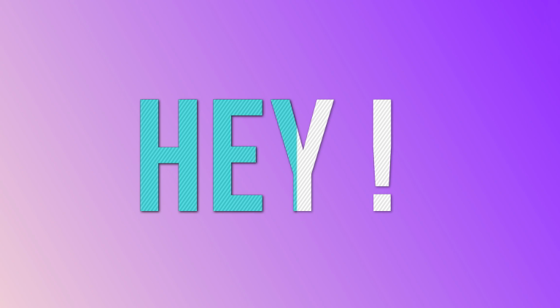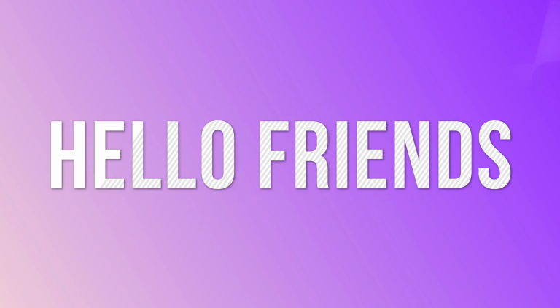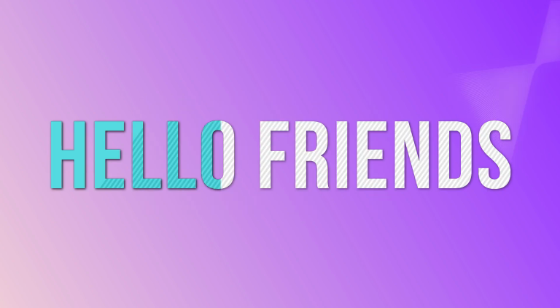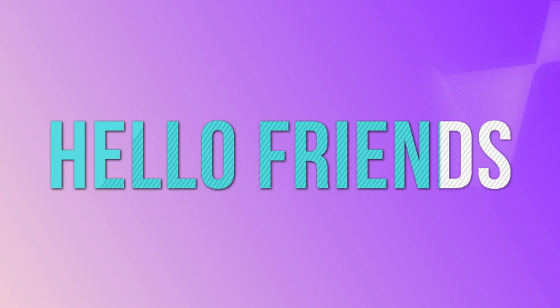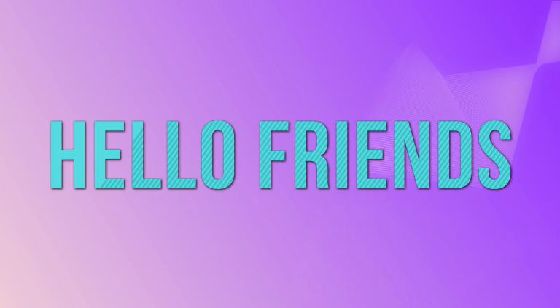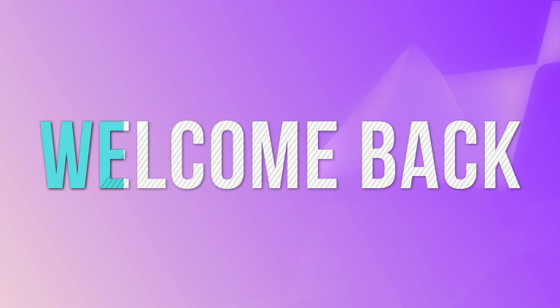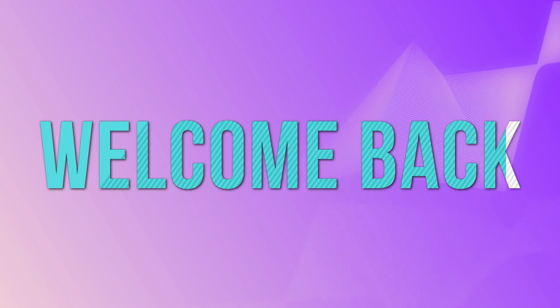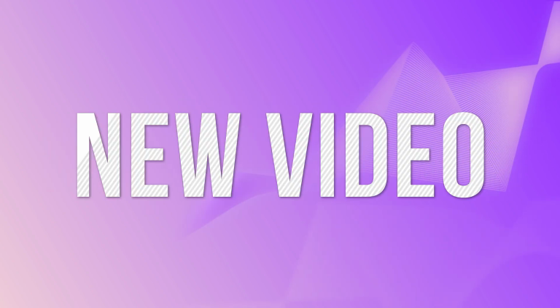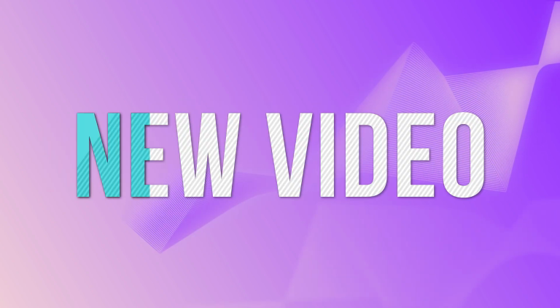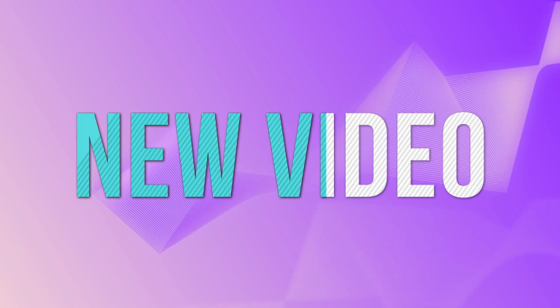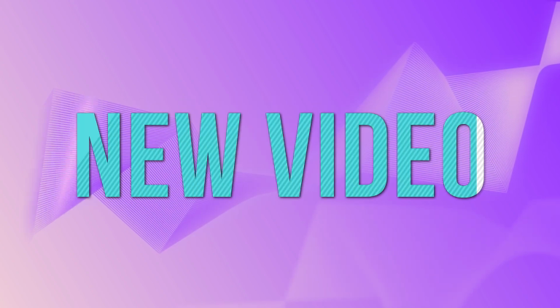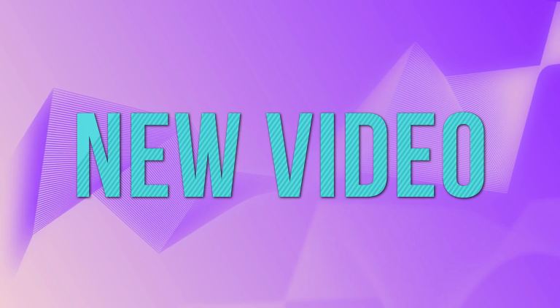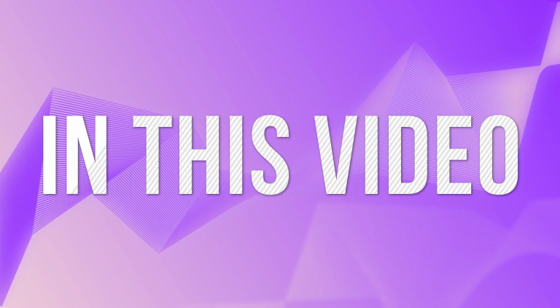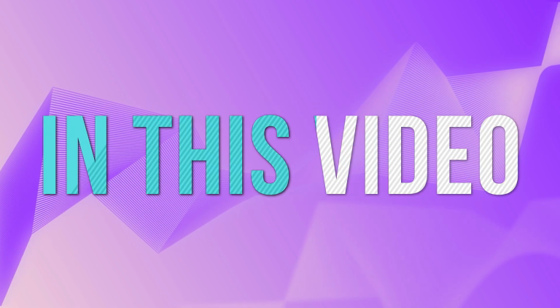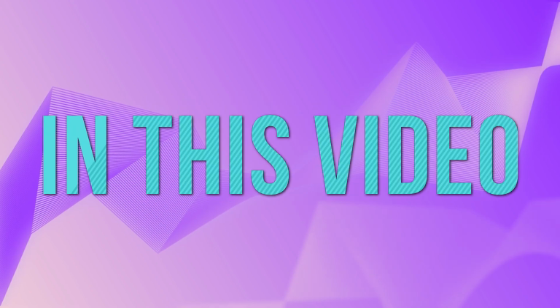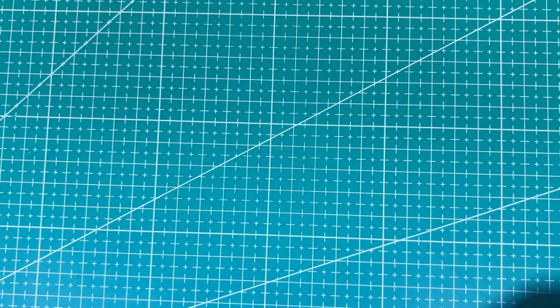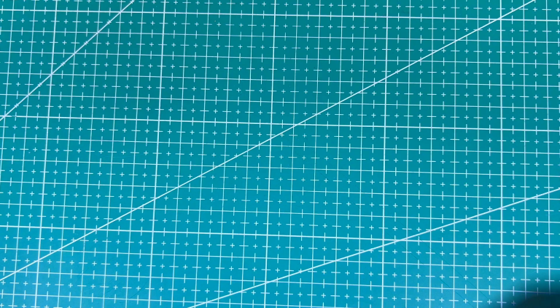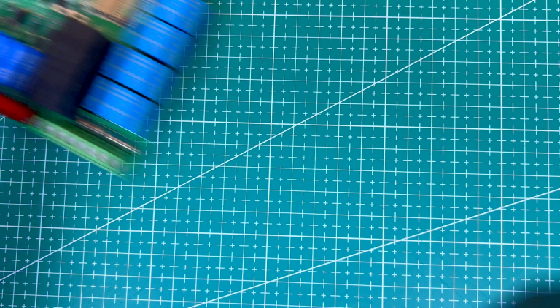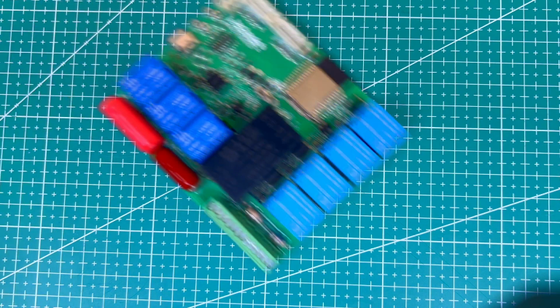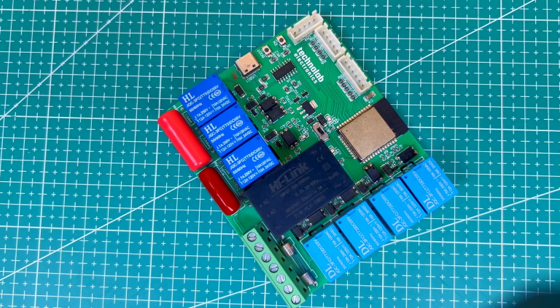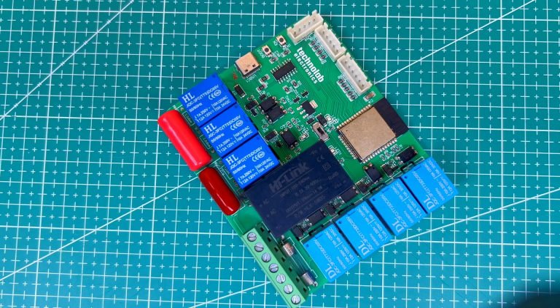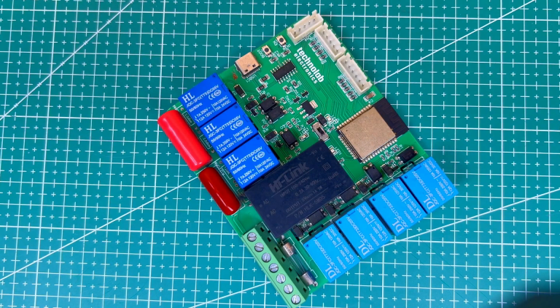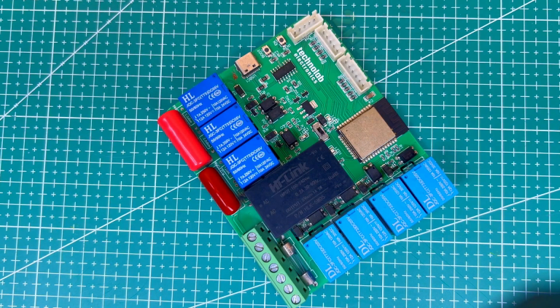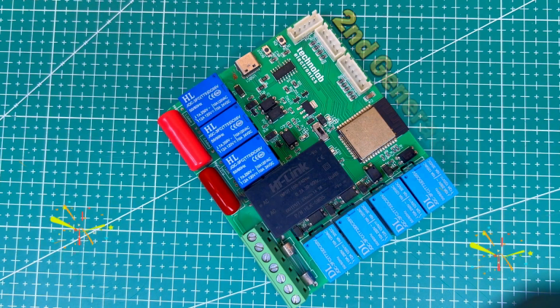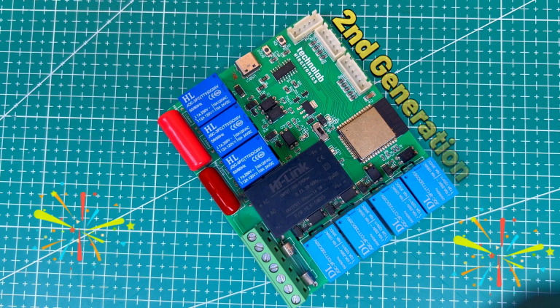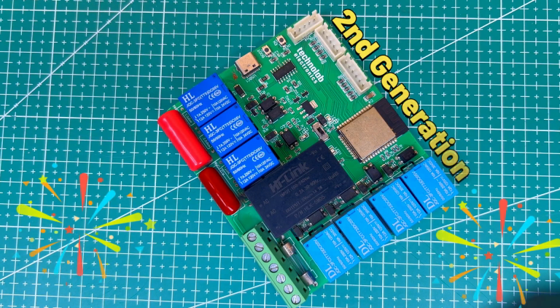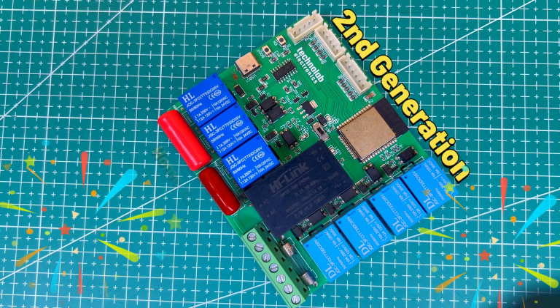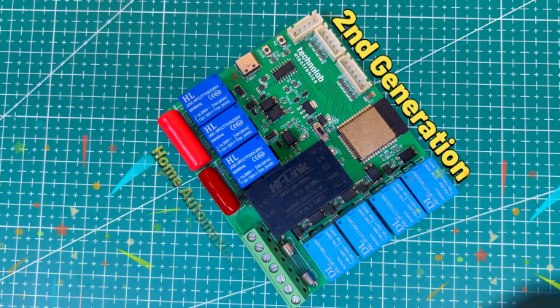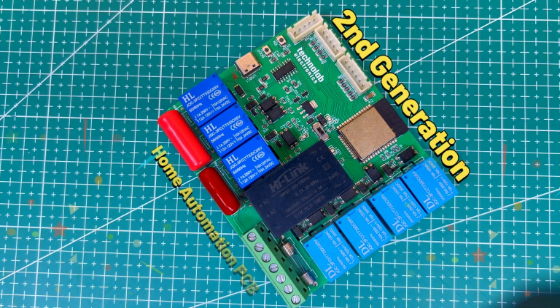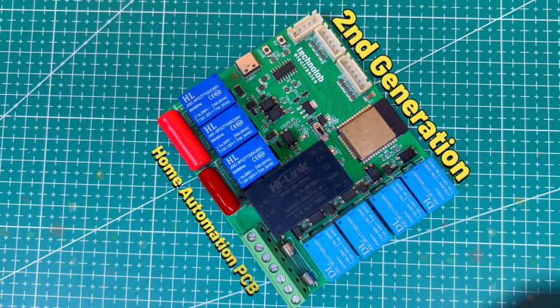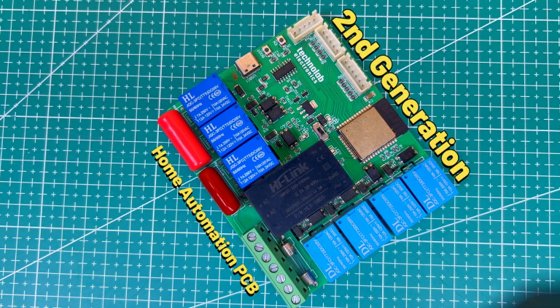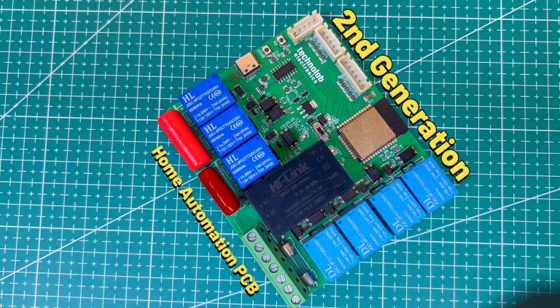Hey hello friends, welcome back to my new video. In this video I am going to introduce my second generation home automation PCB.